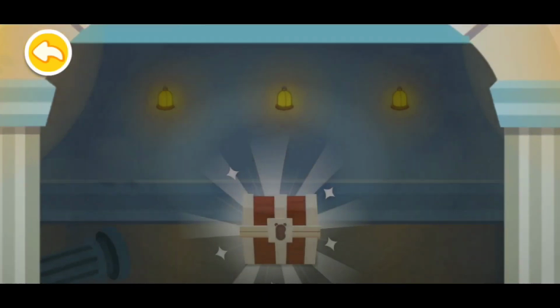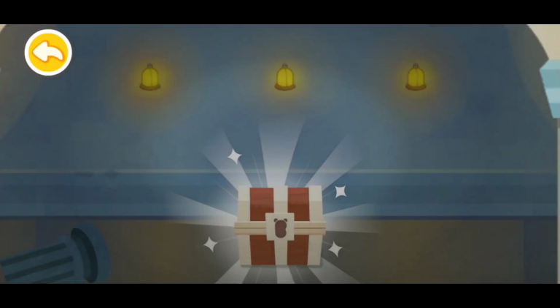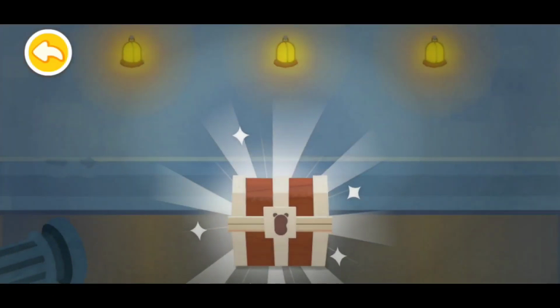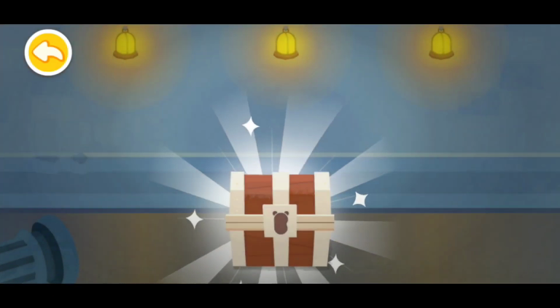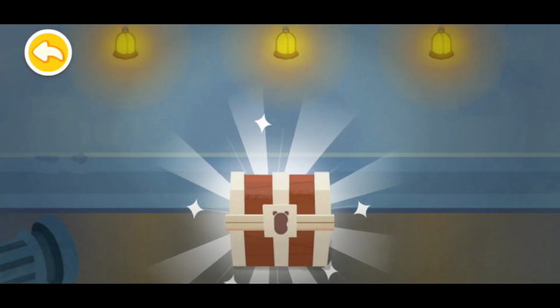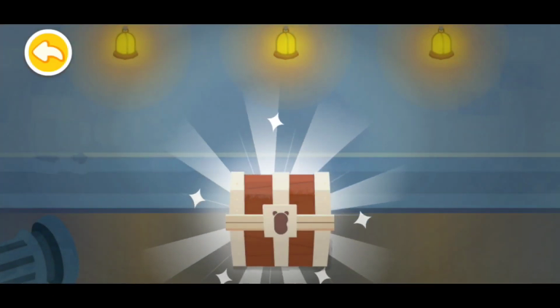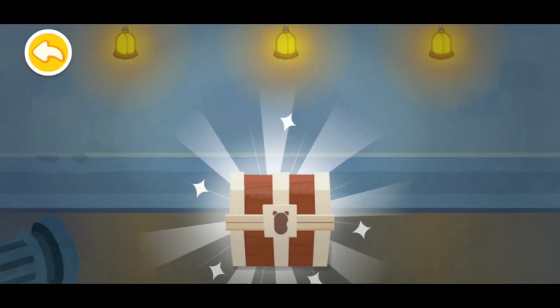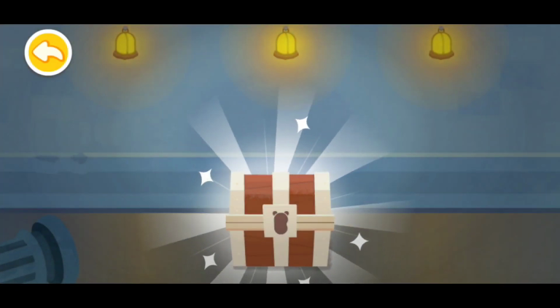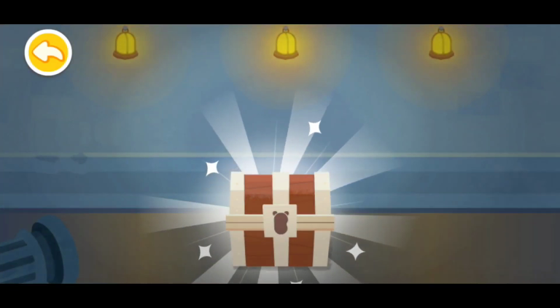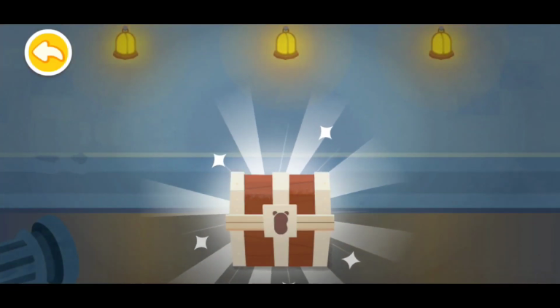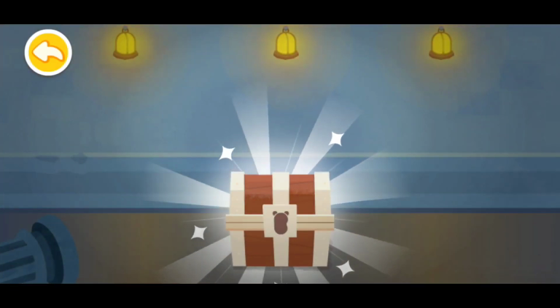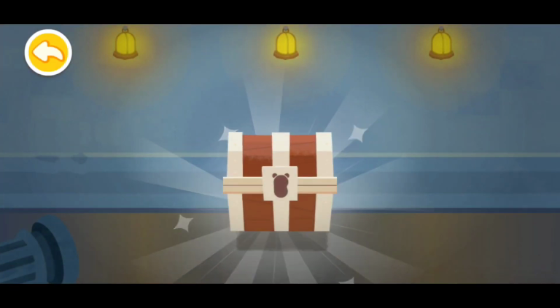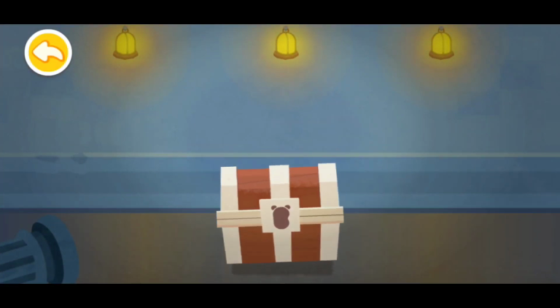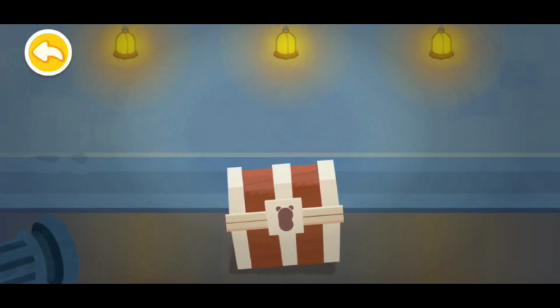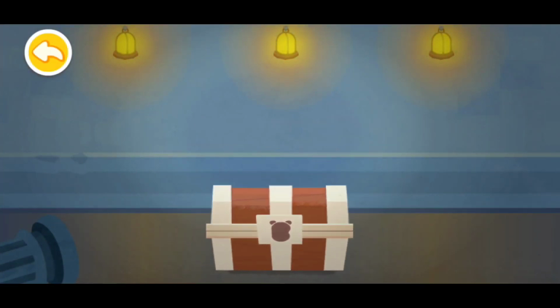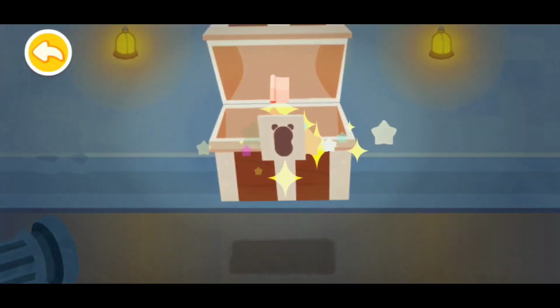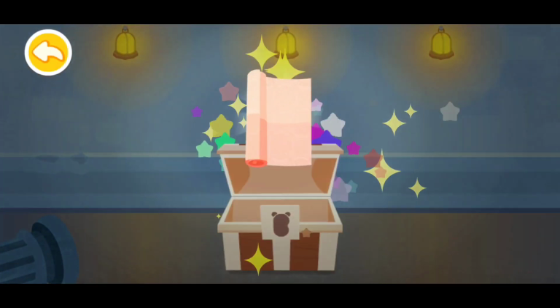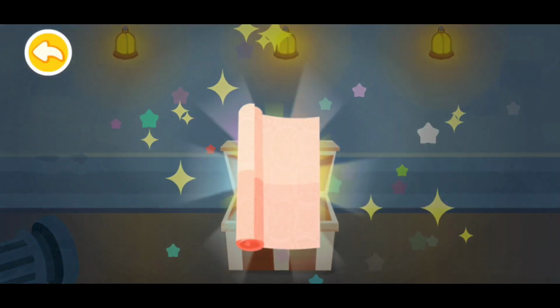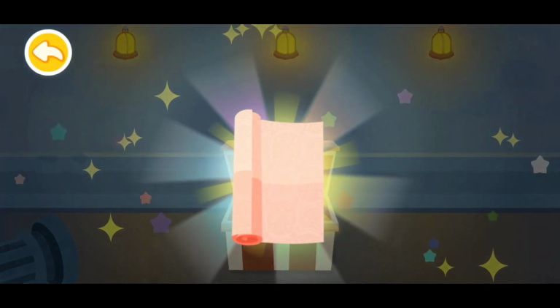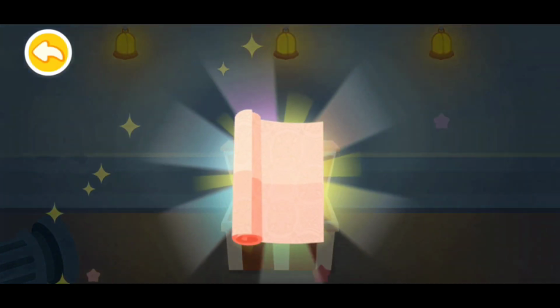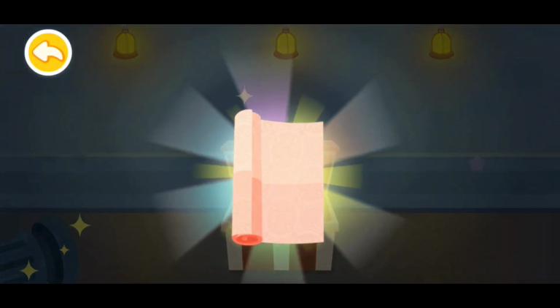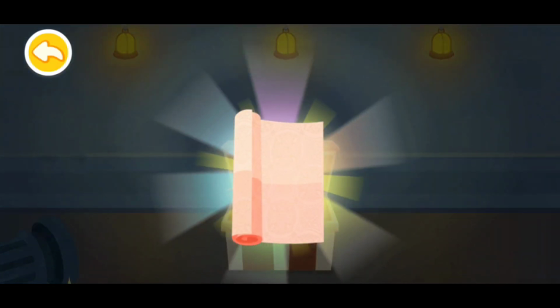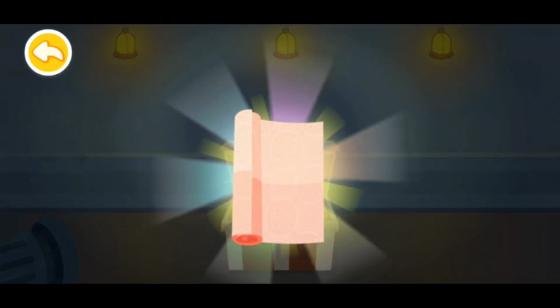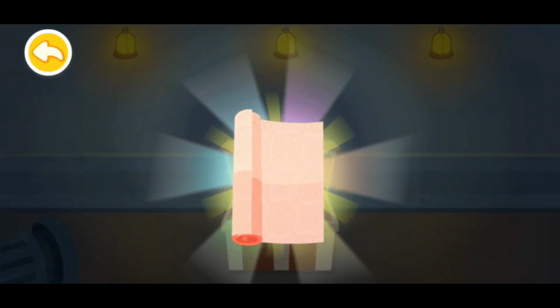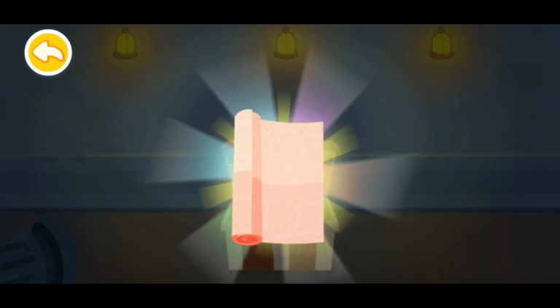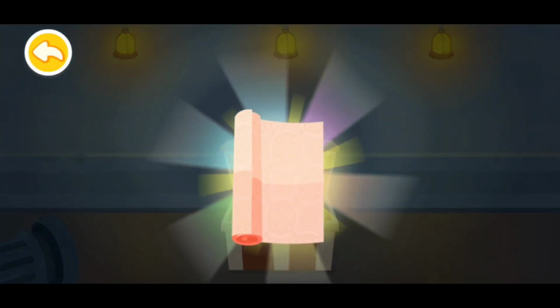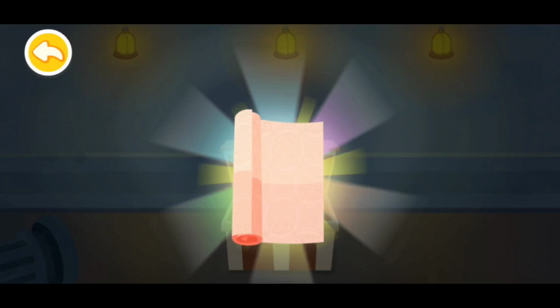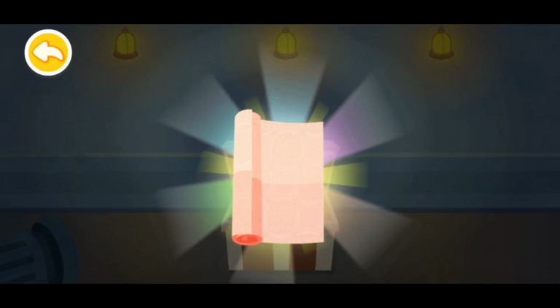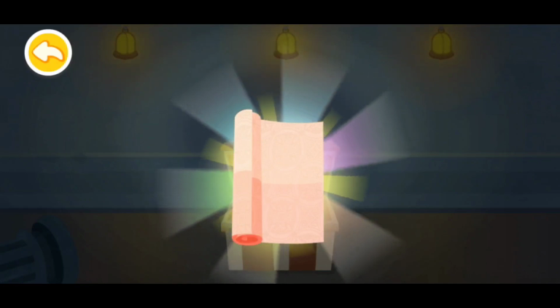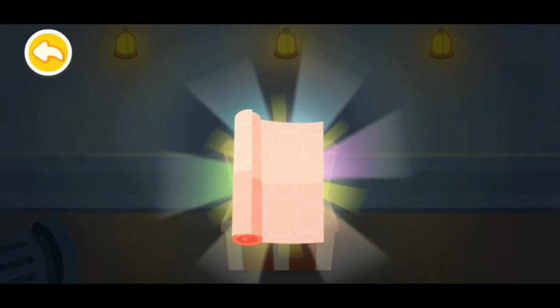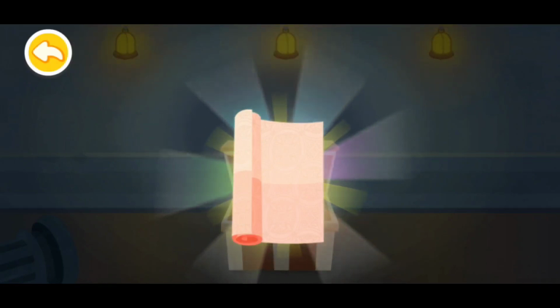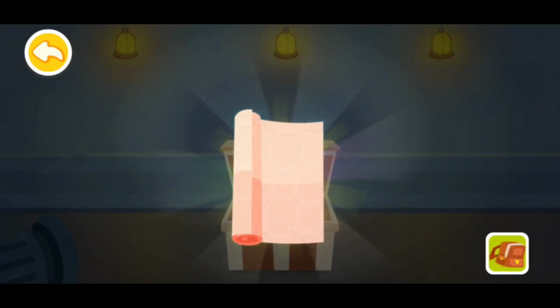Now we find the treasure. Open it. Wow, that's great! You've got nice wallpapers!